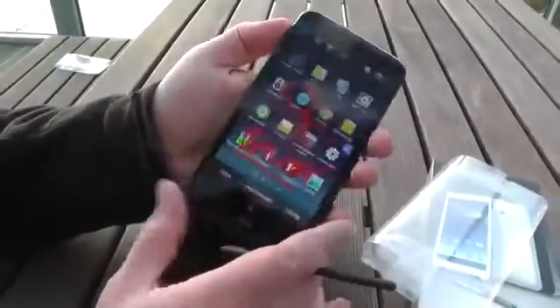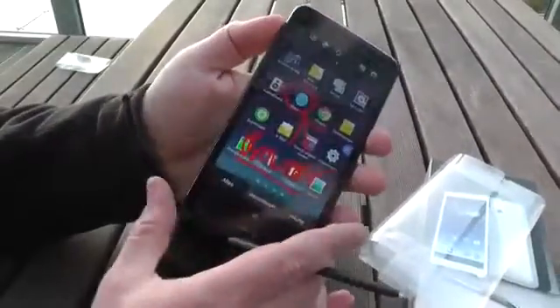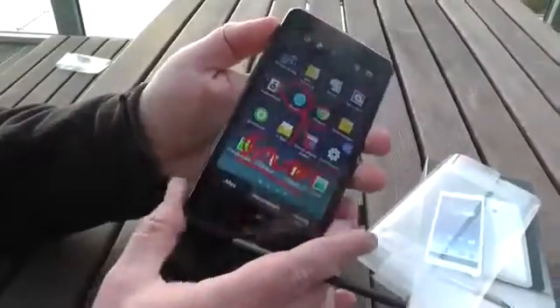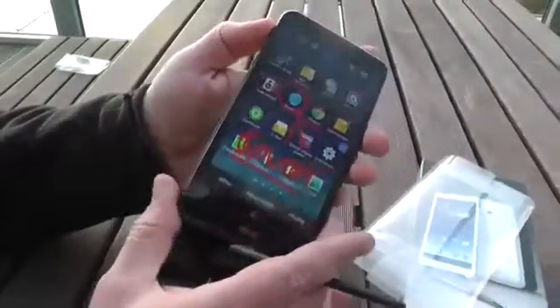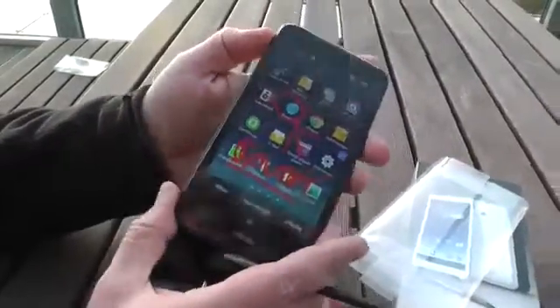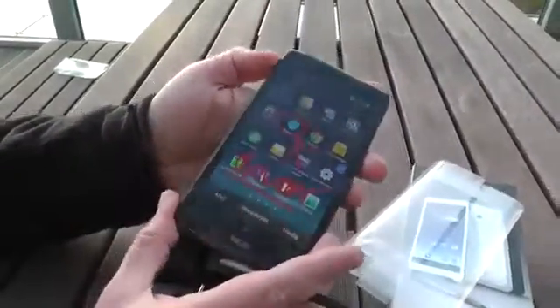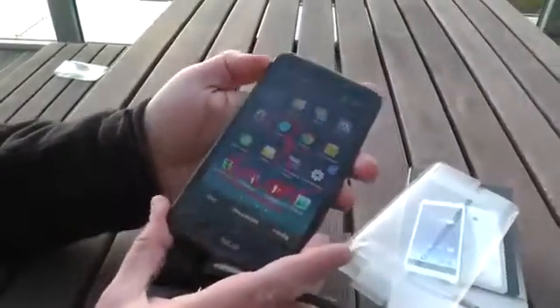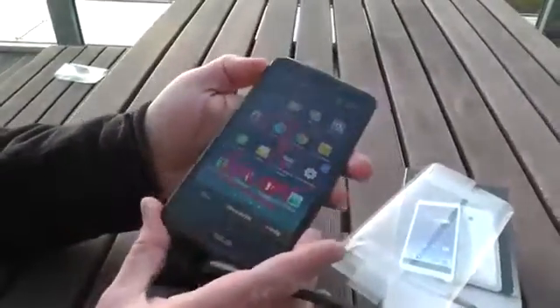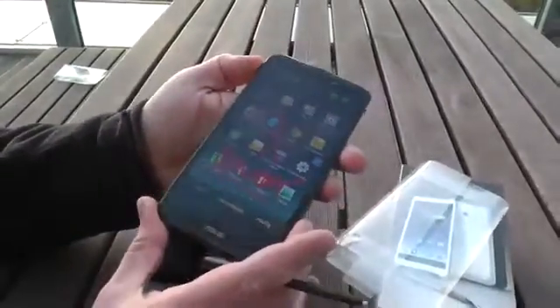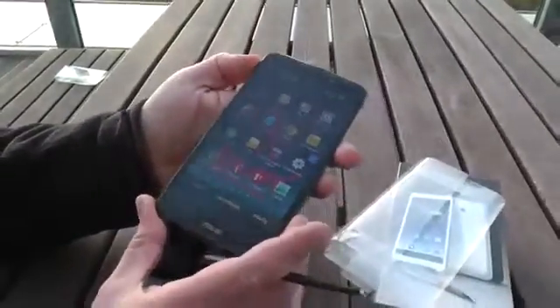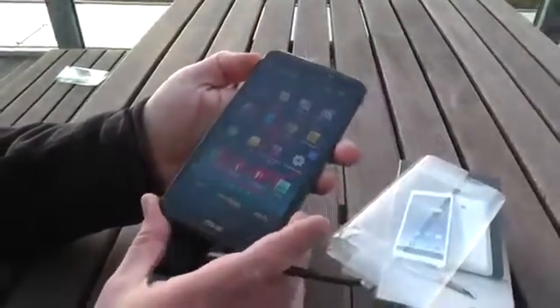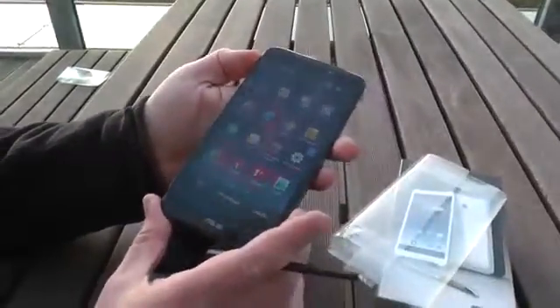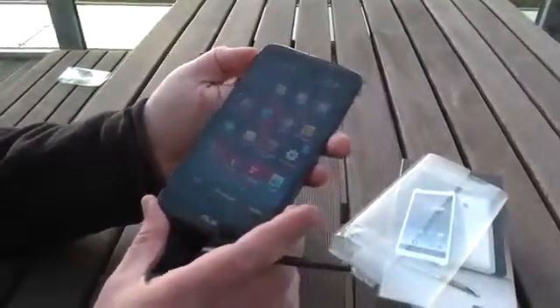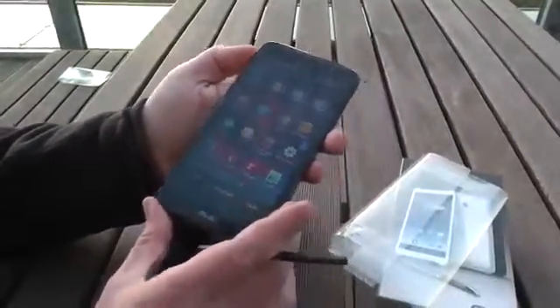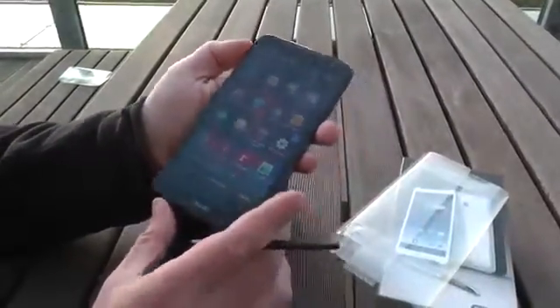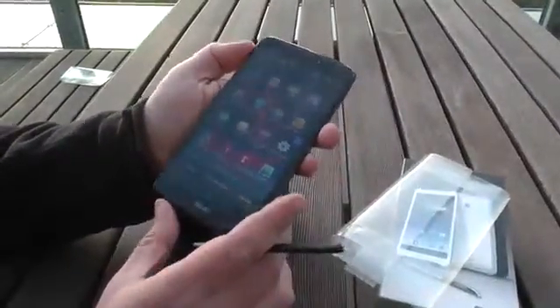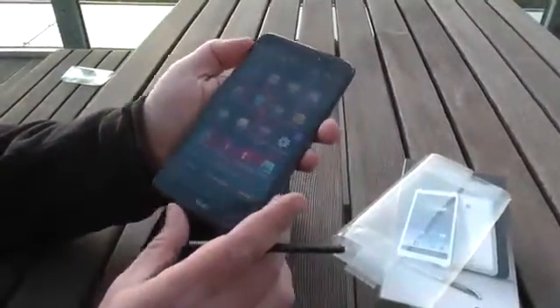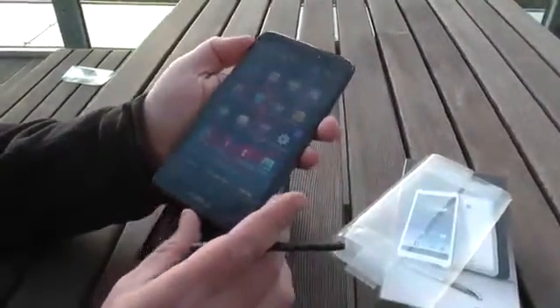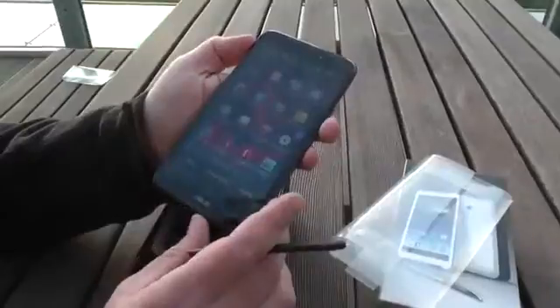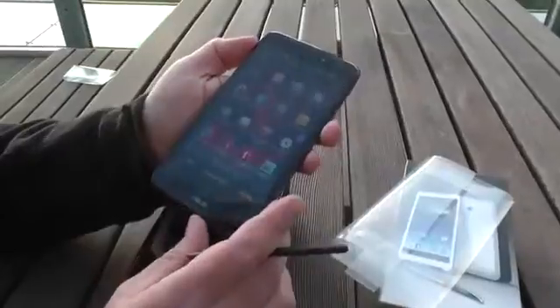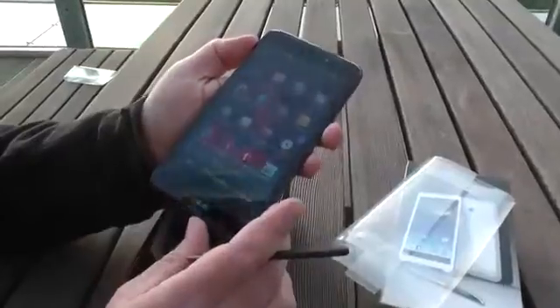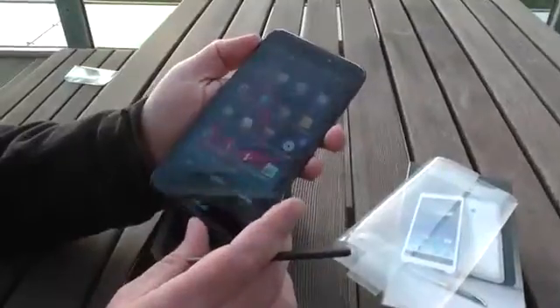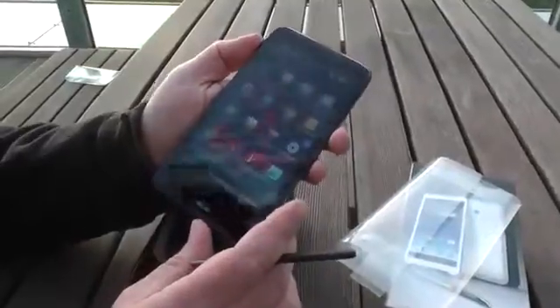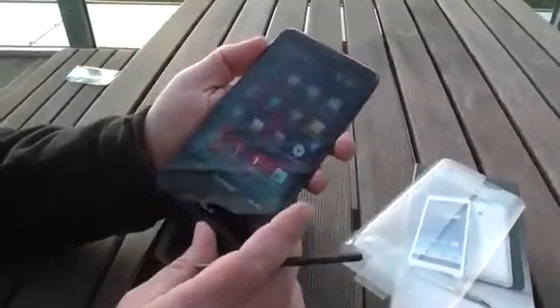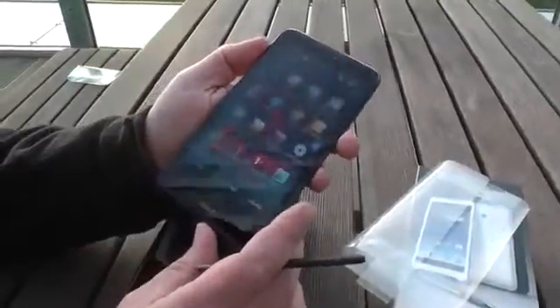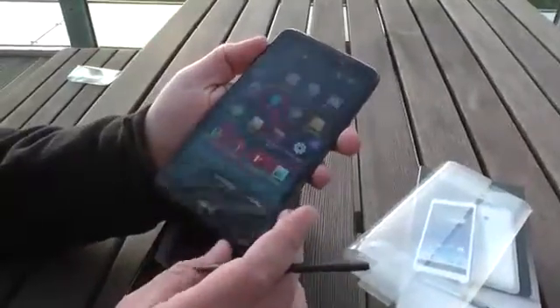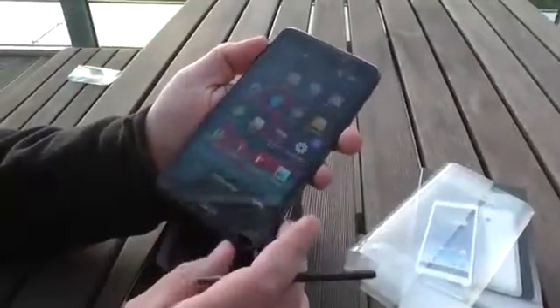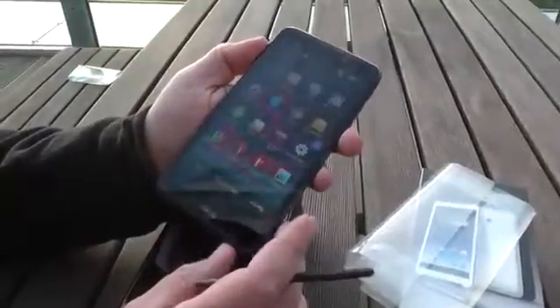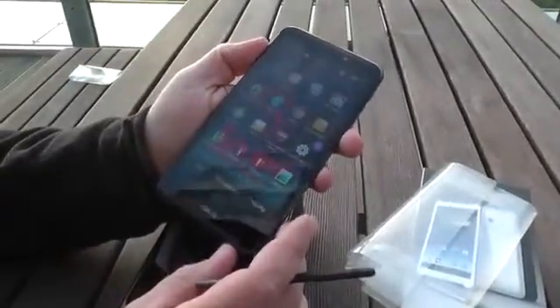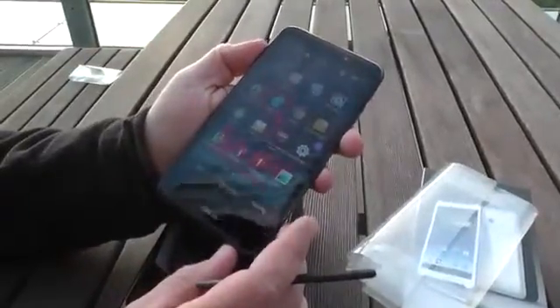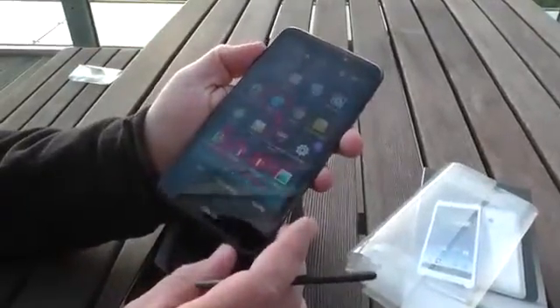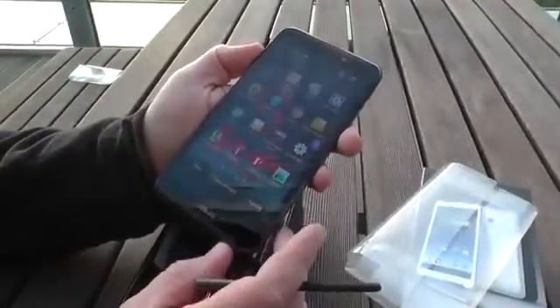Well, this has been the ASUS PhonePad Note 6, and I was Roland with Mobile Geeks. See you later!